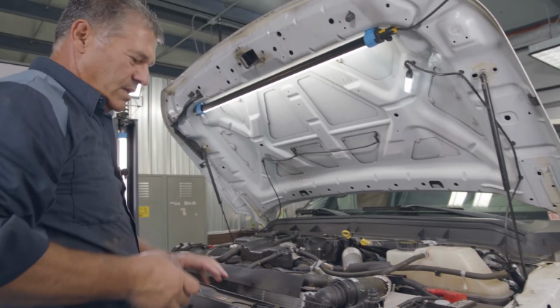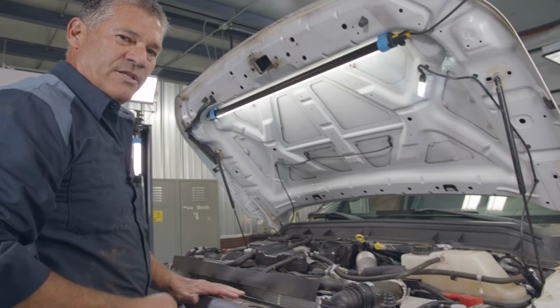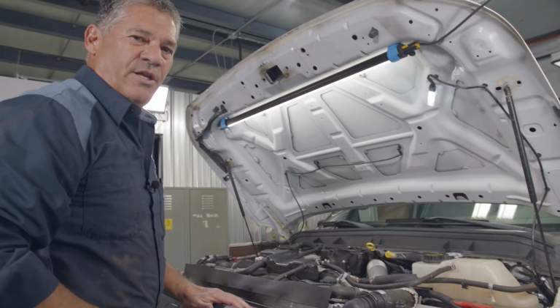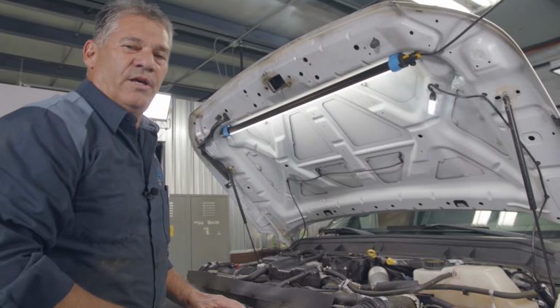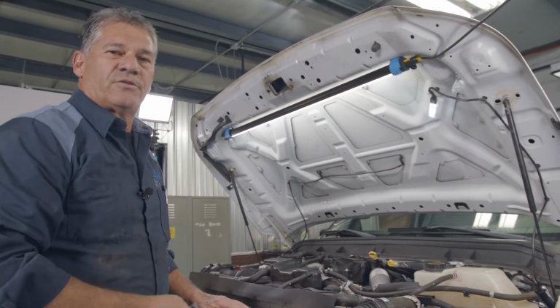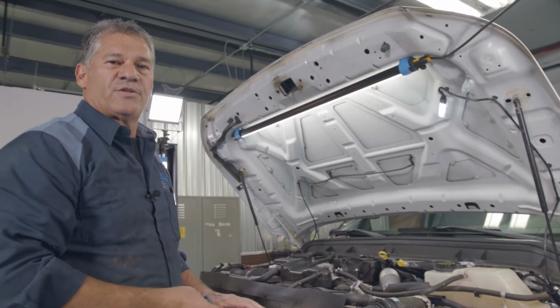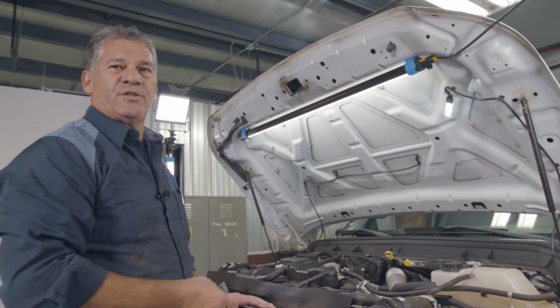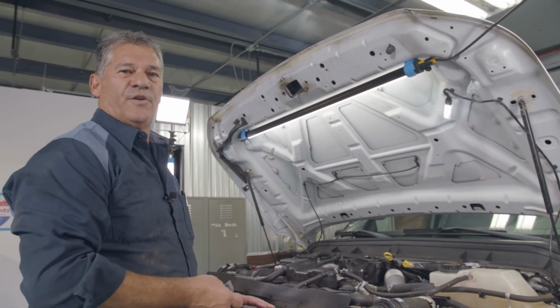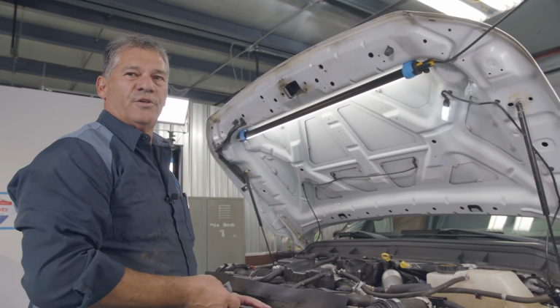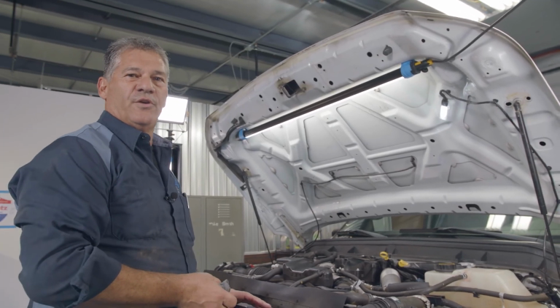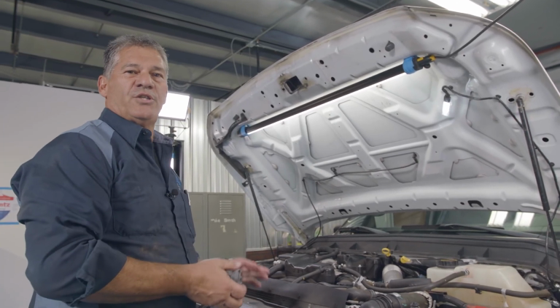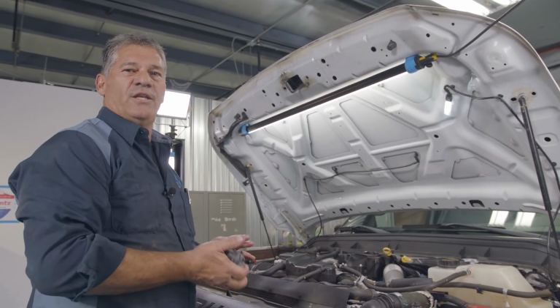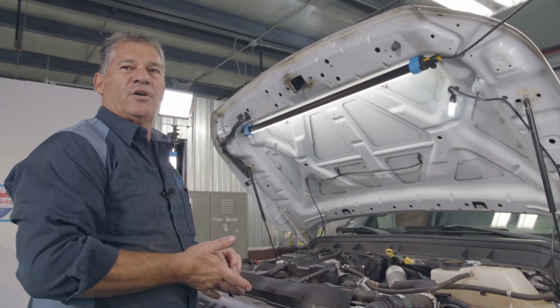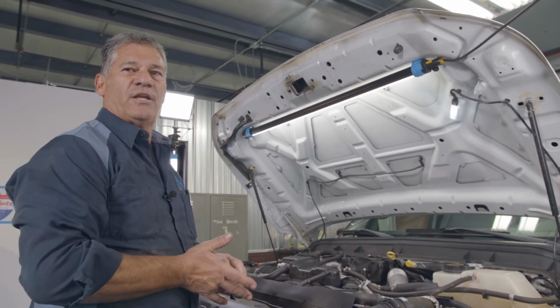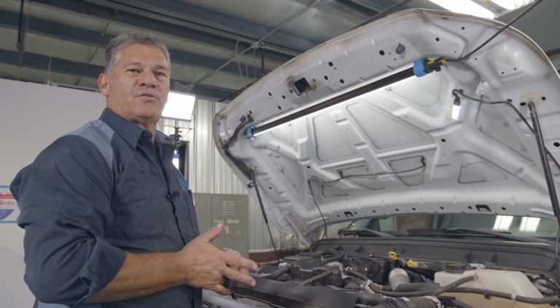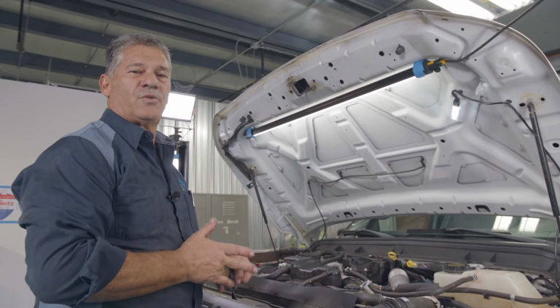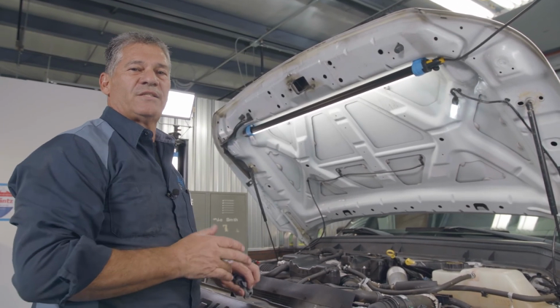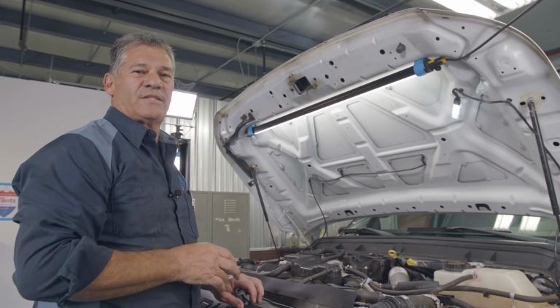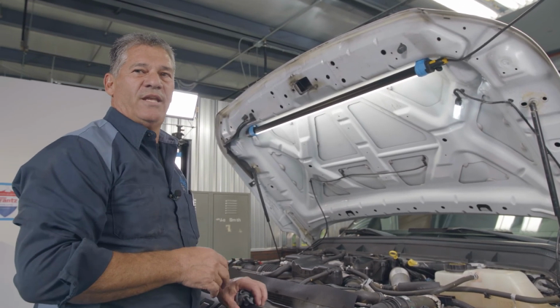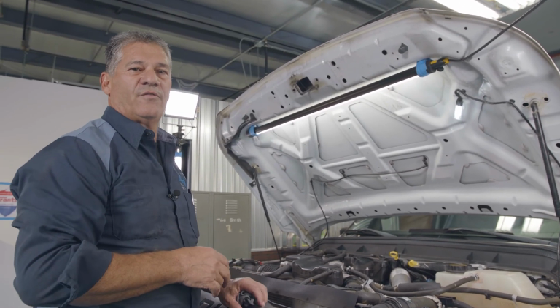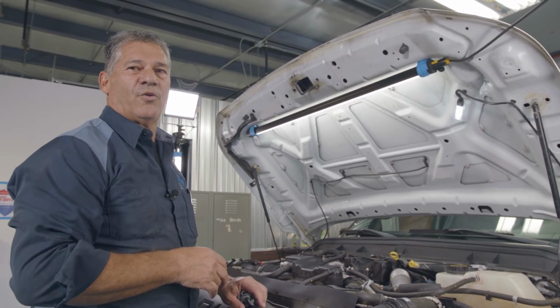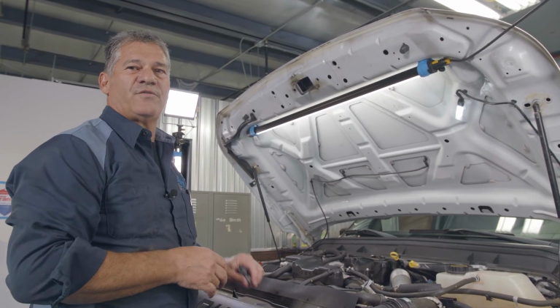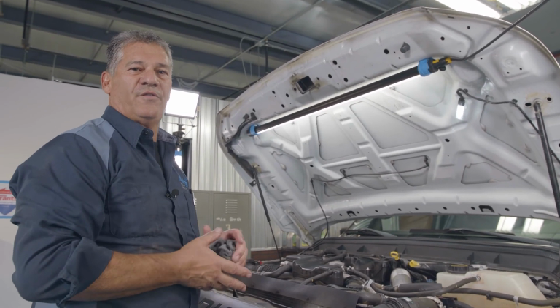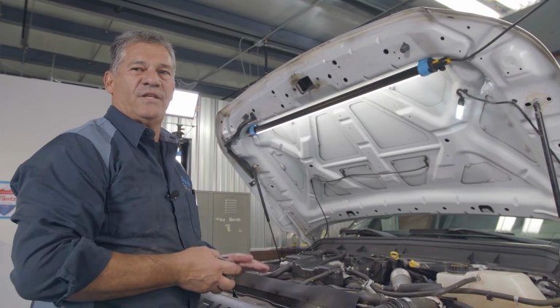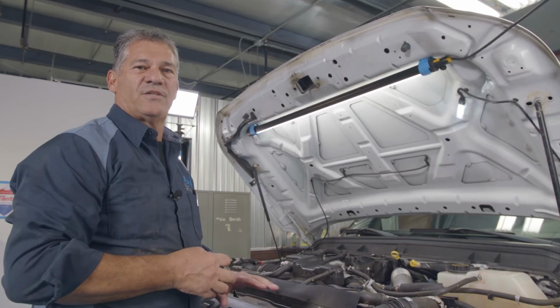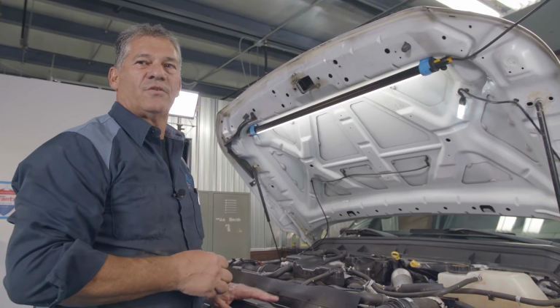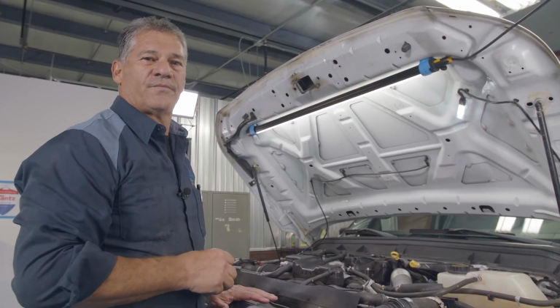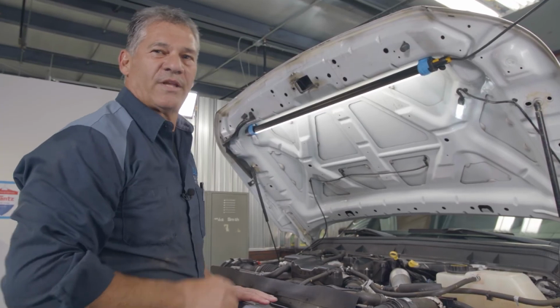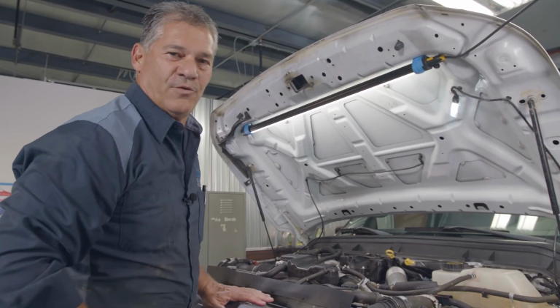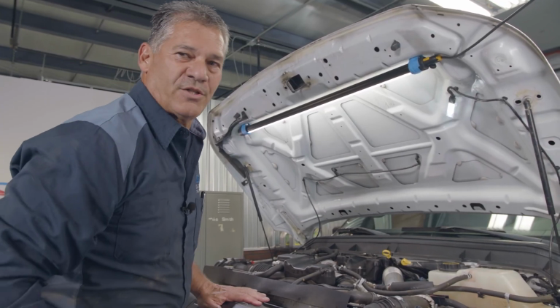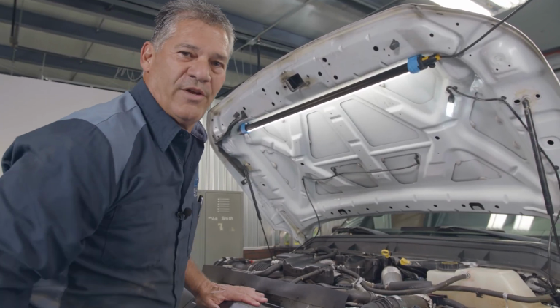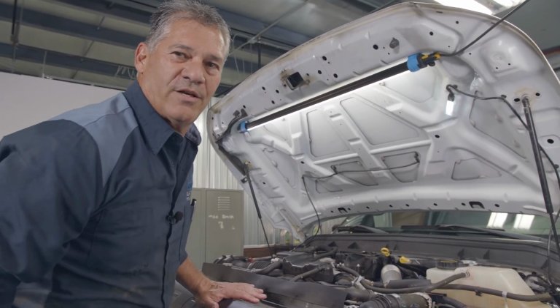That's how you do the transmission filter and fluid change on a 2016 Ford F-250 diesel. Thanks for watching our videos.